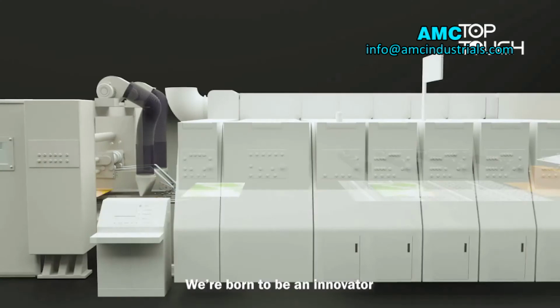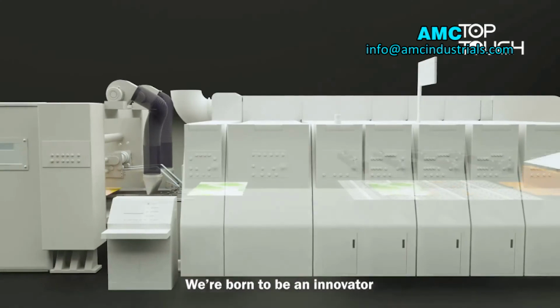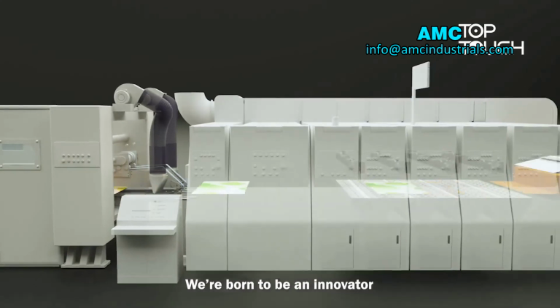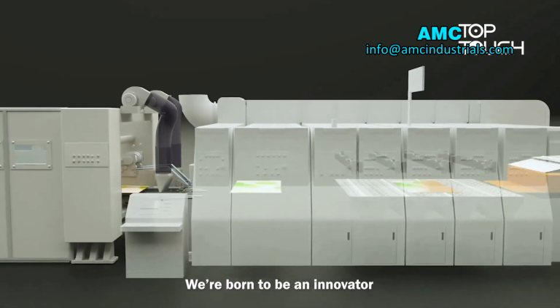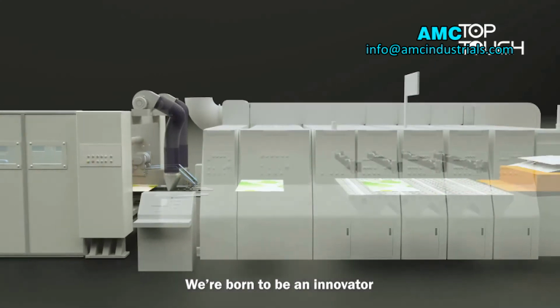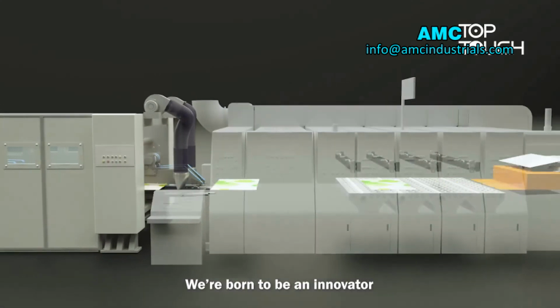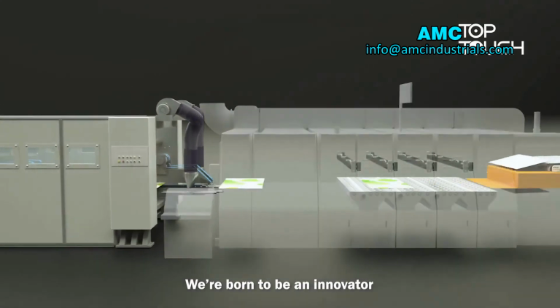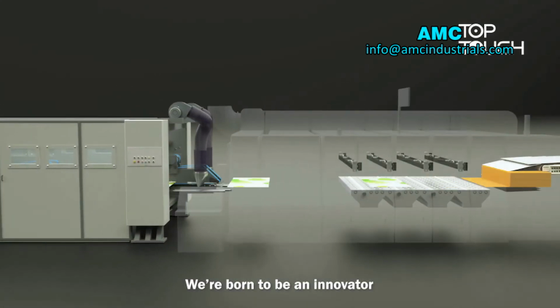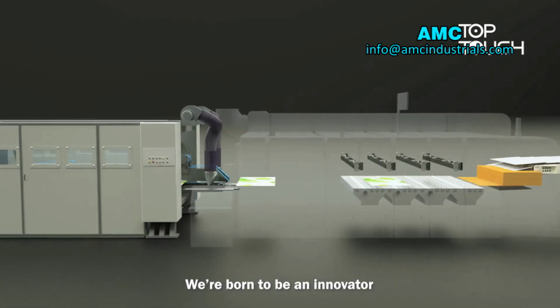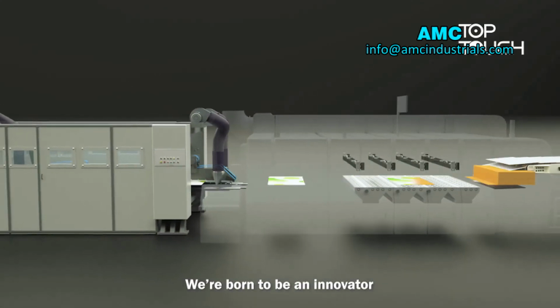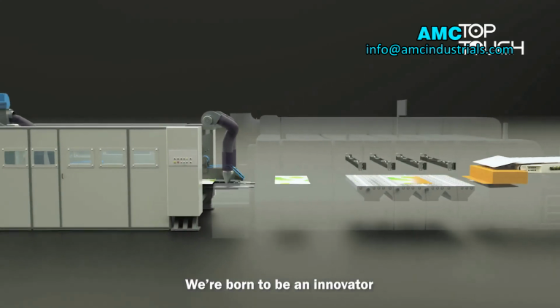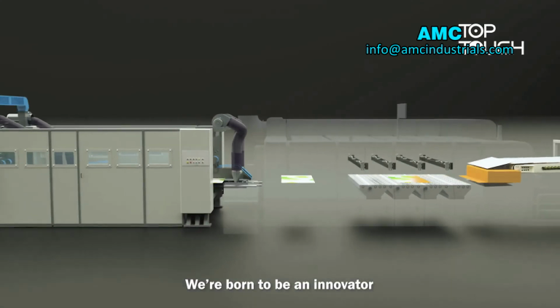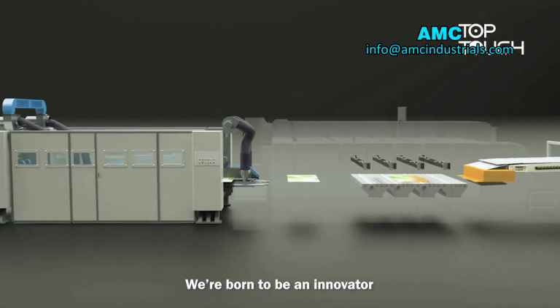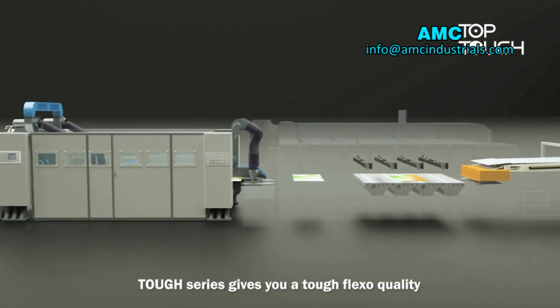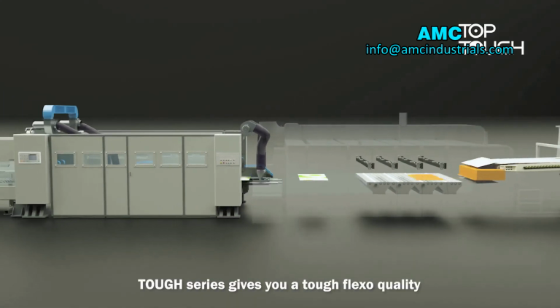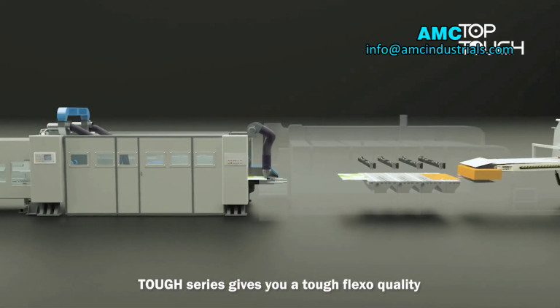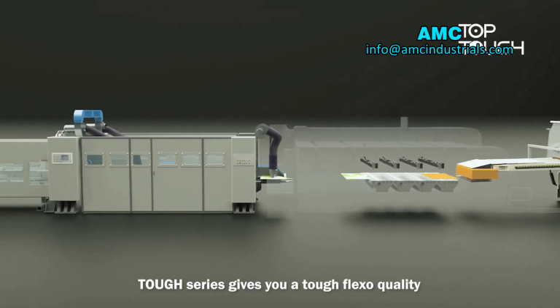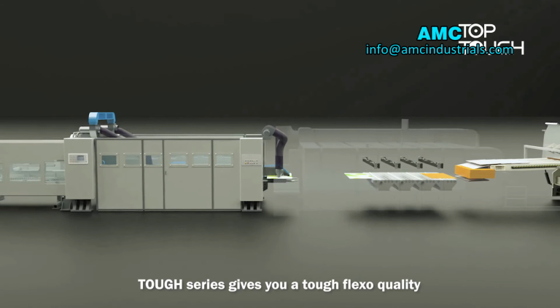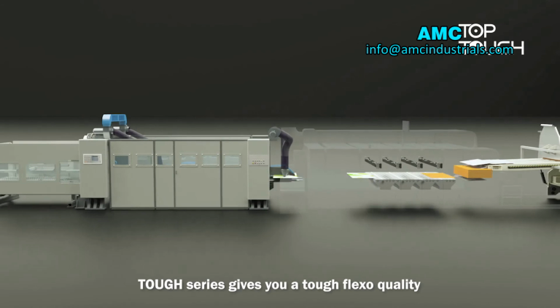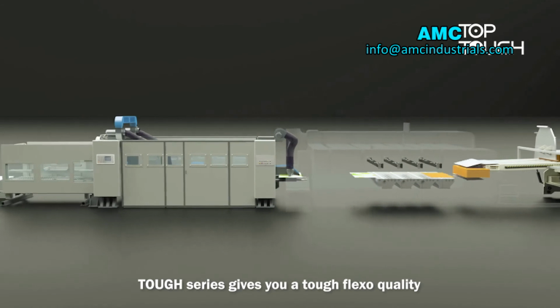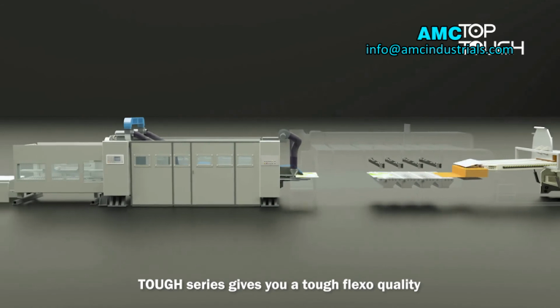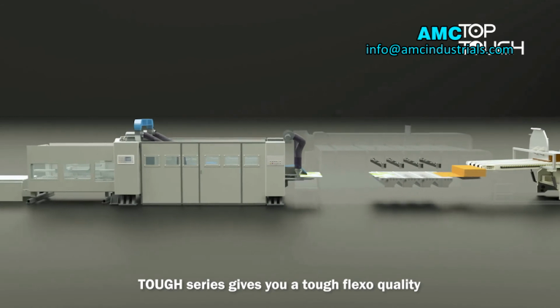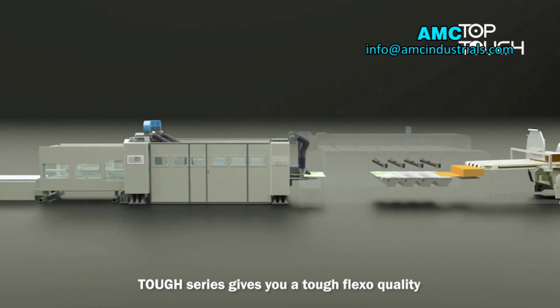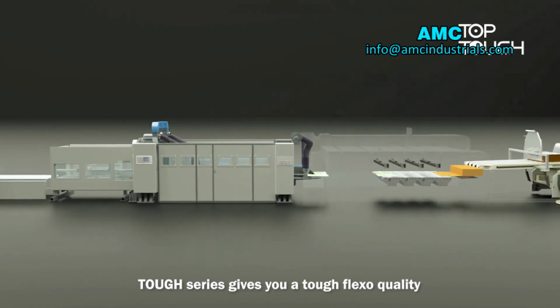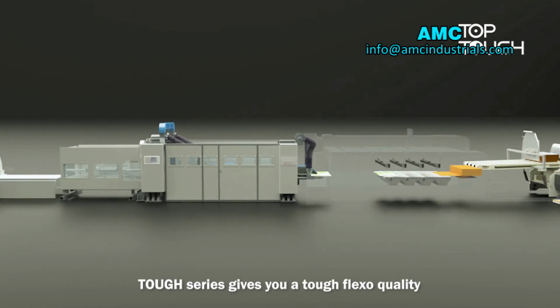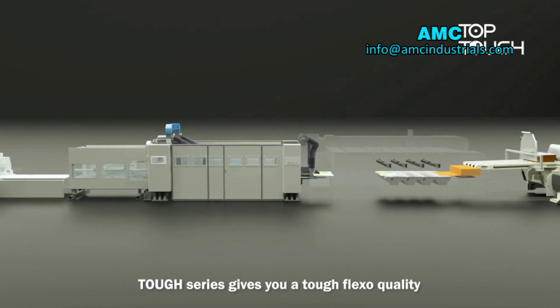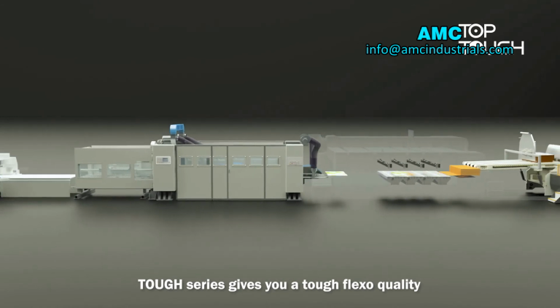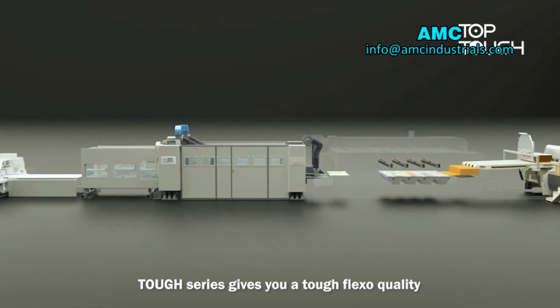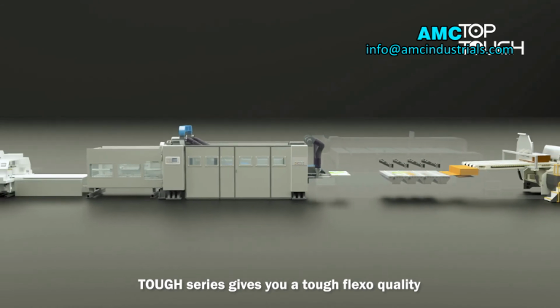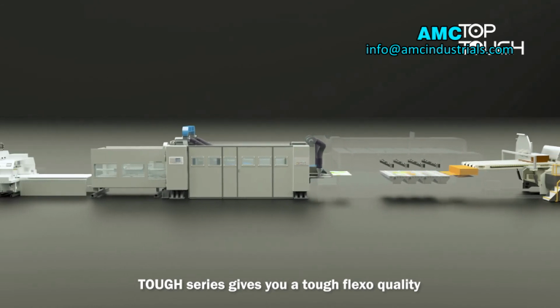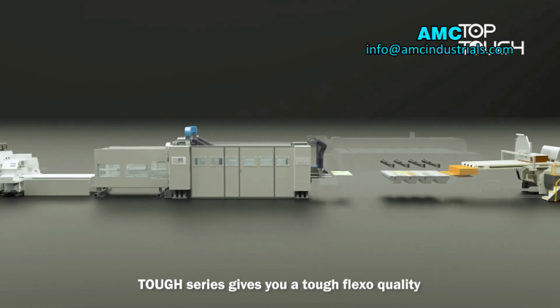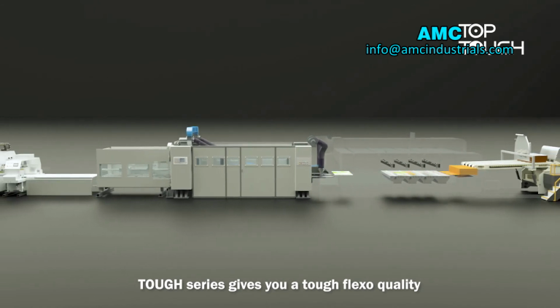We are born to be an innovator. TUF Series gives you TUF luxury quality.